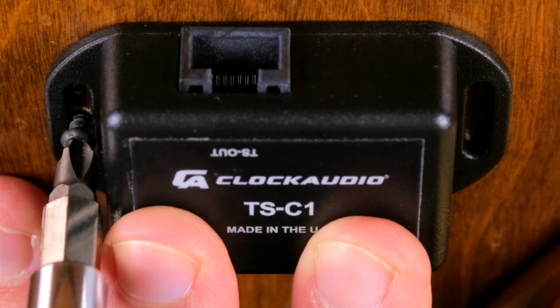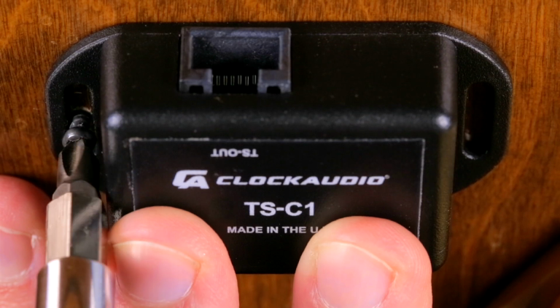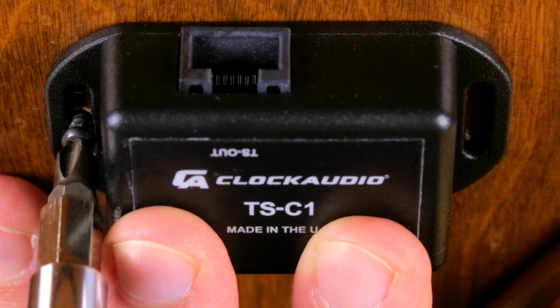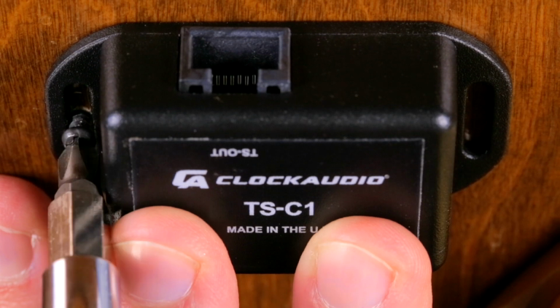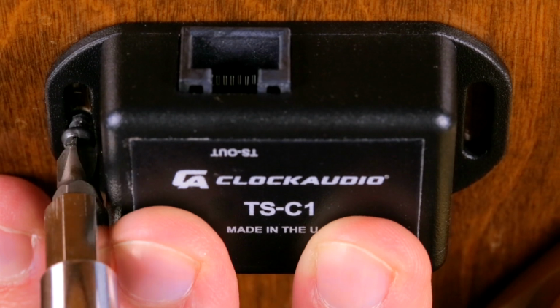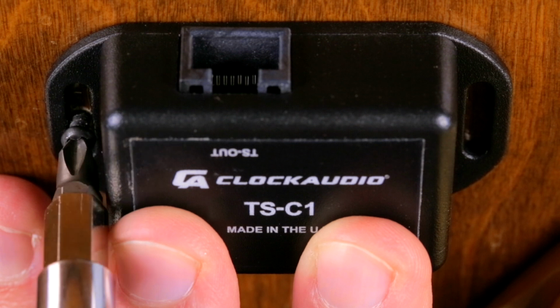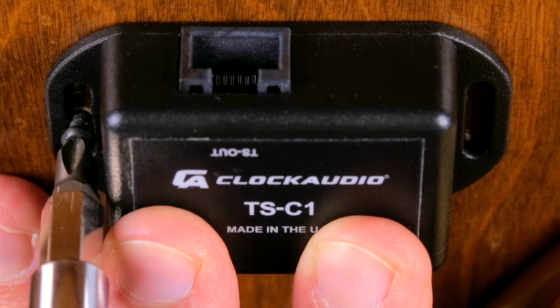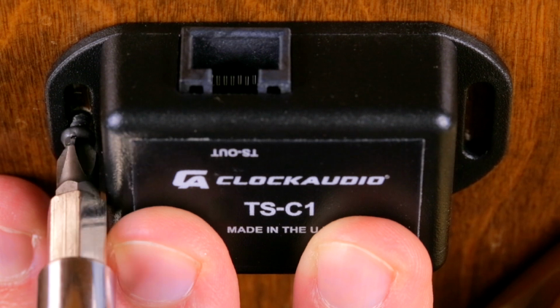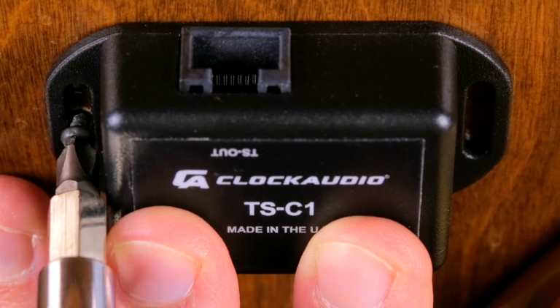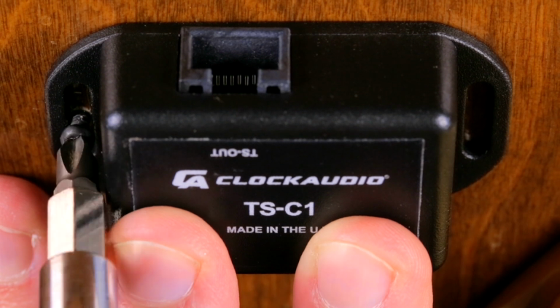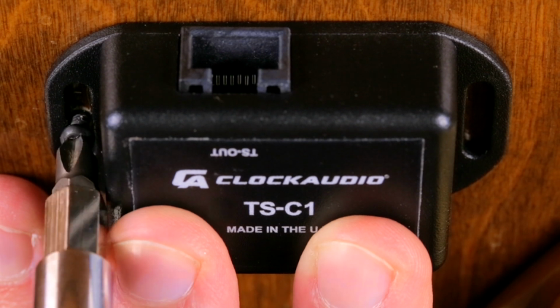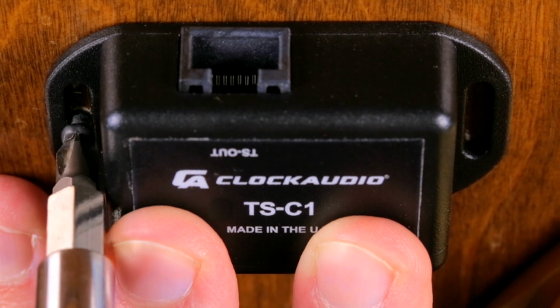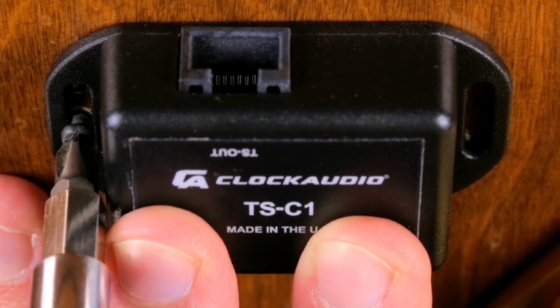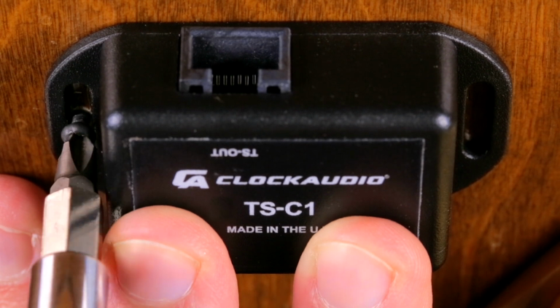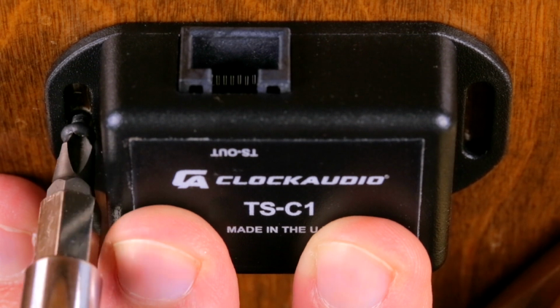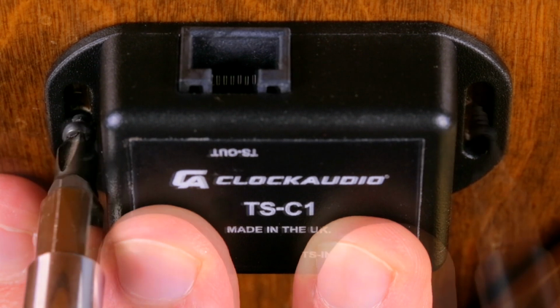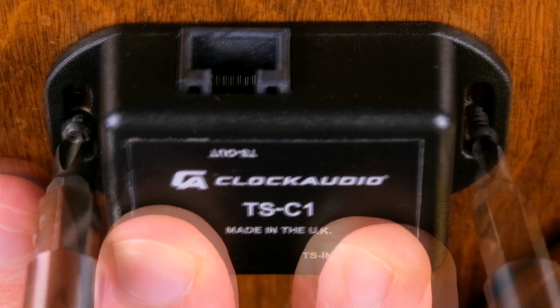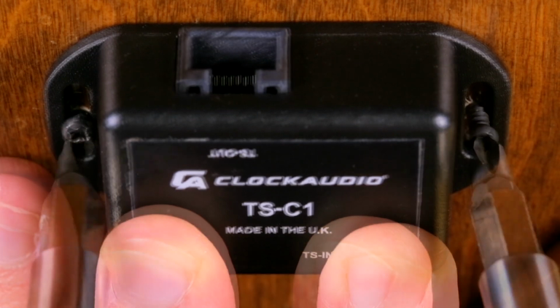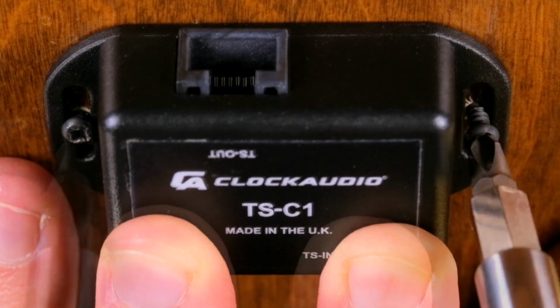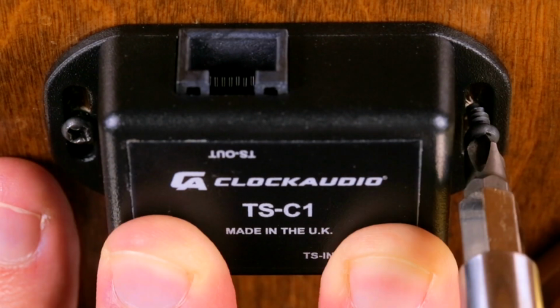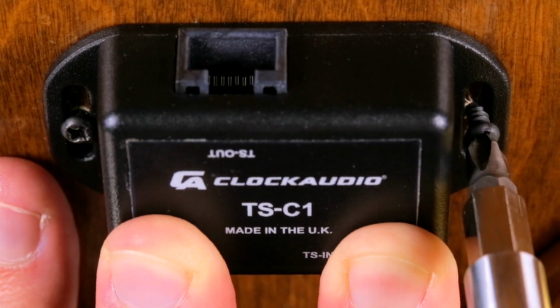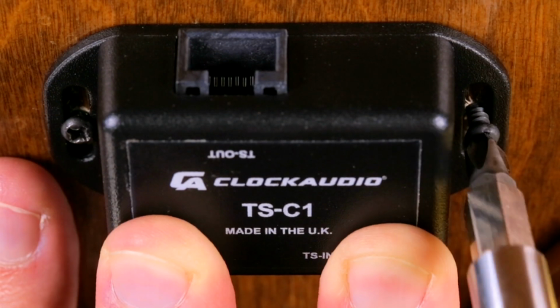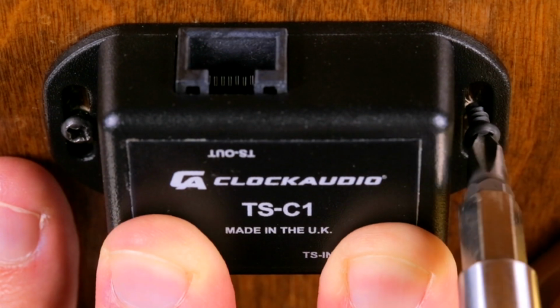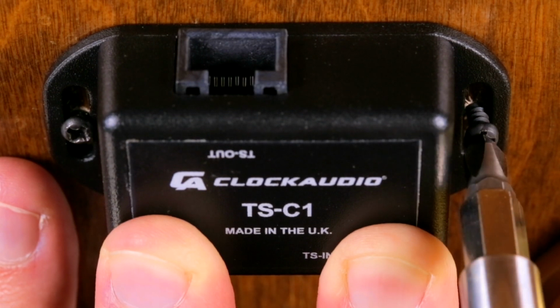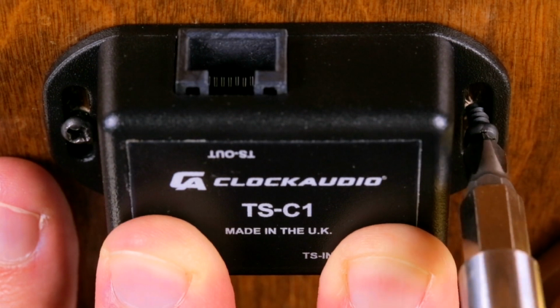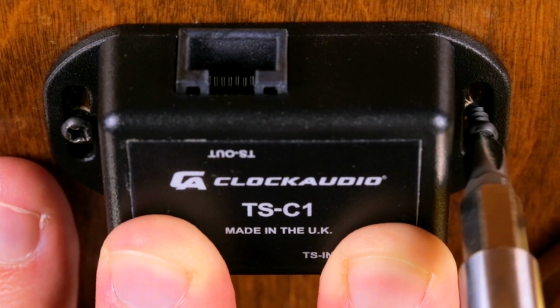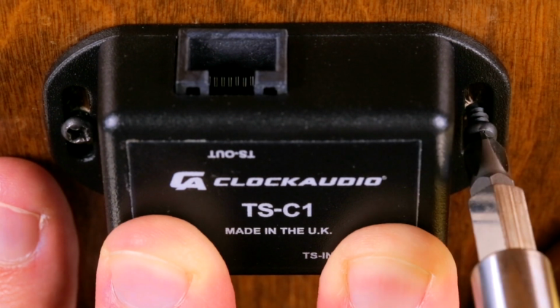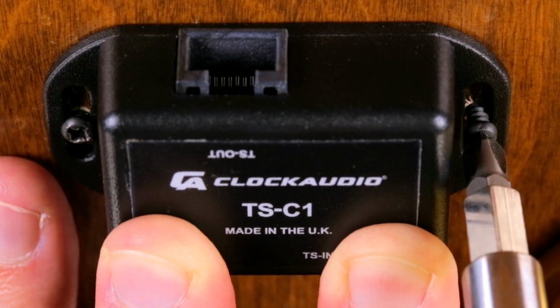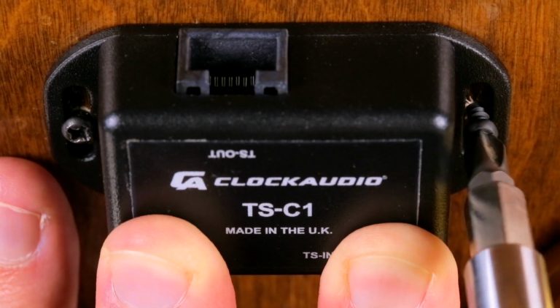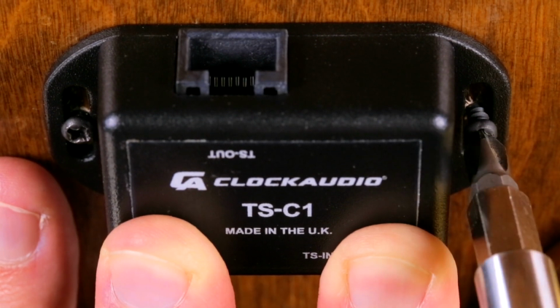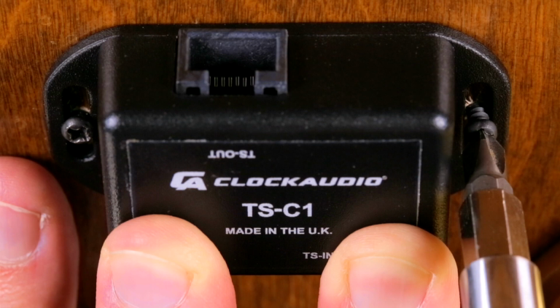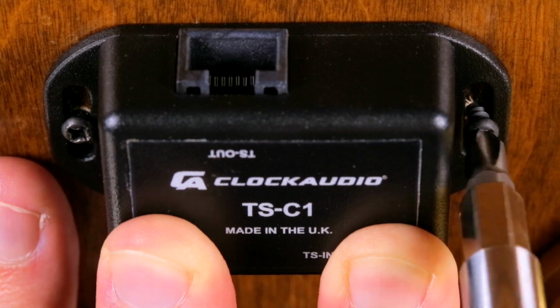Next, use two short wood screws to secure the TSC-1 under the table close to the CRM-S microphone.